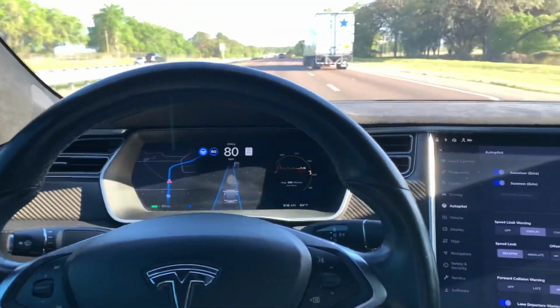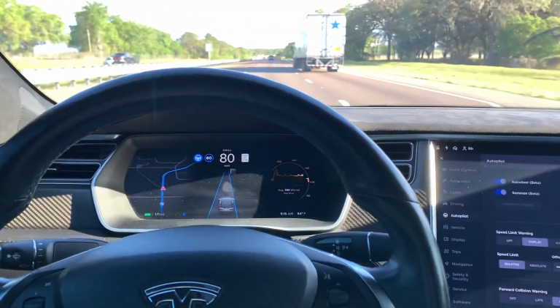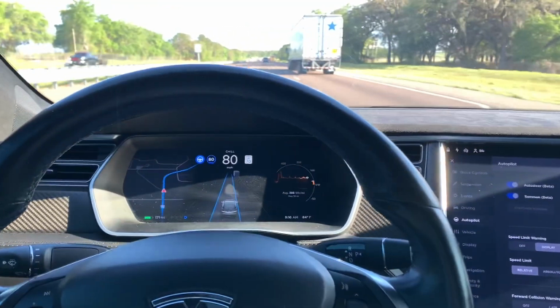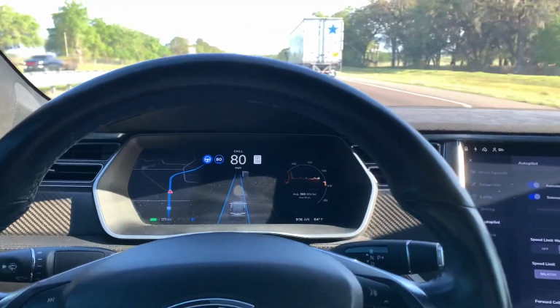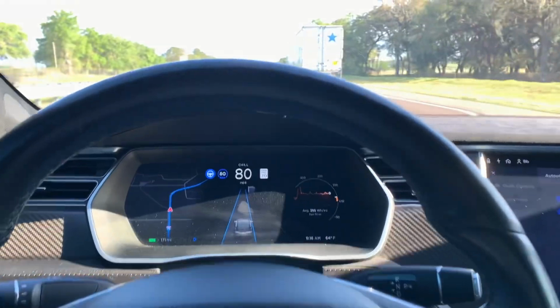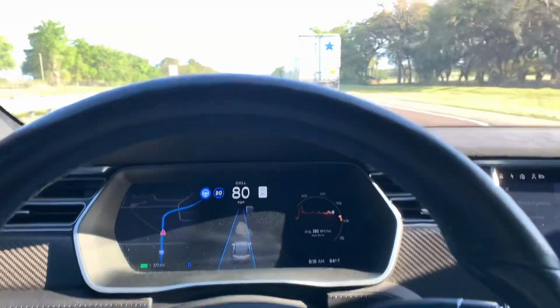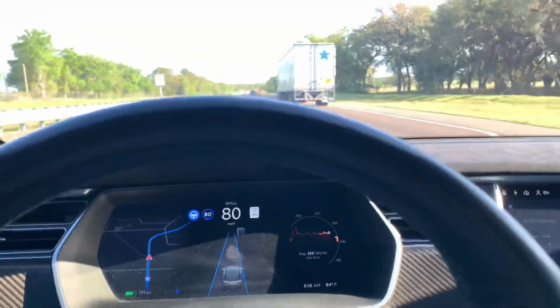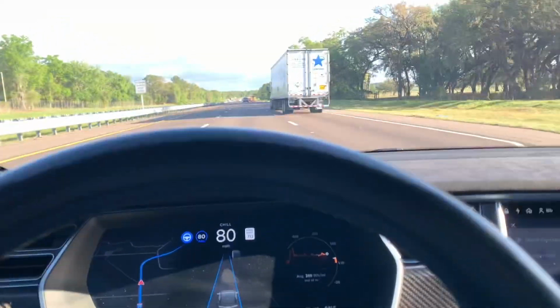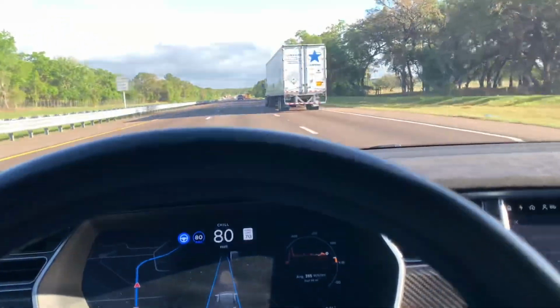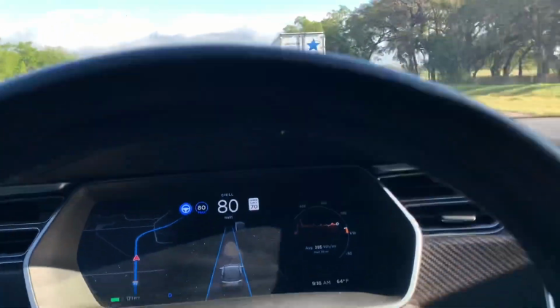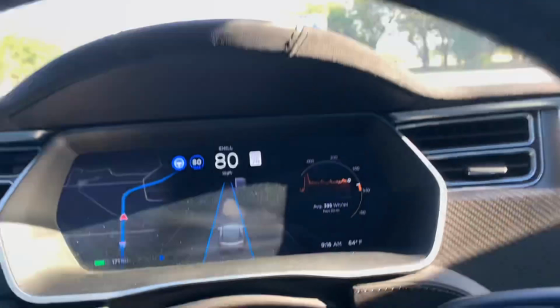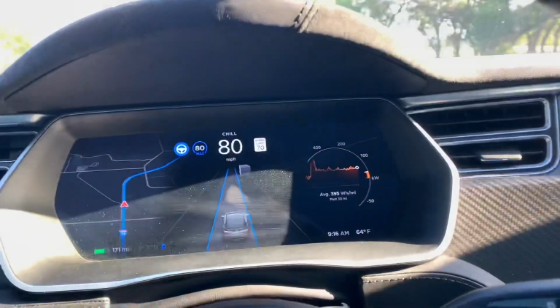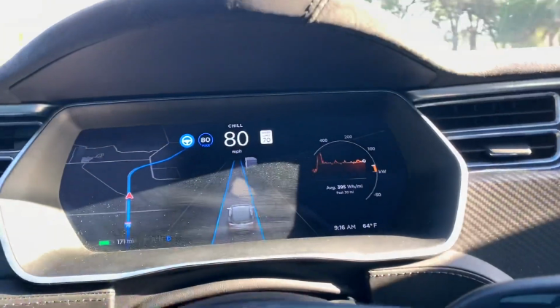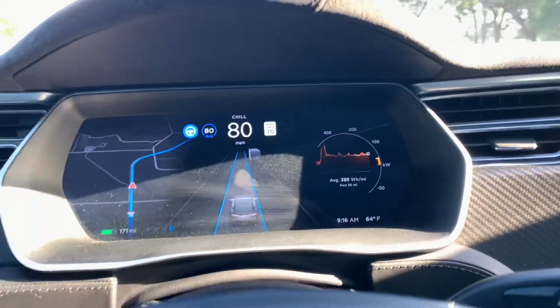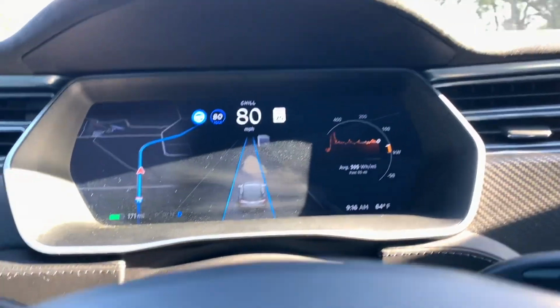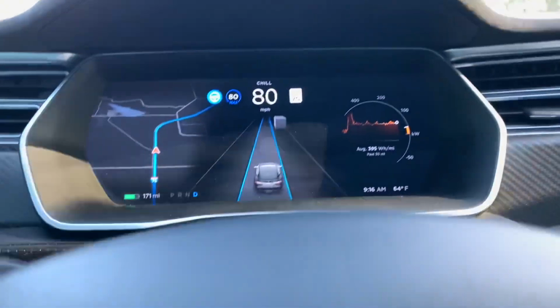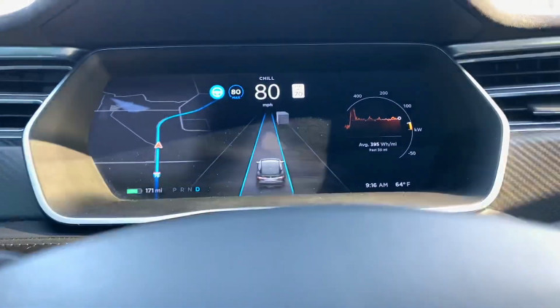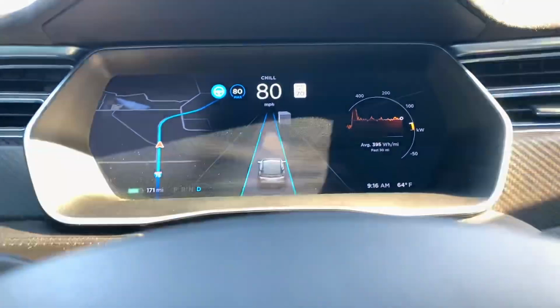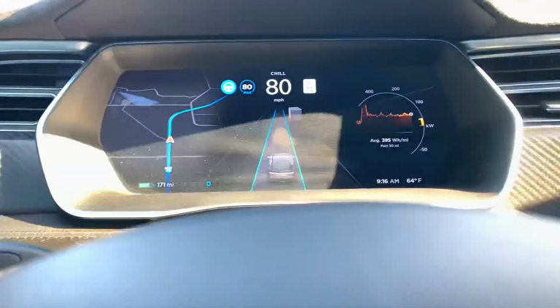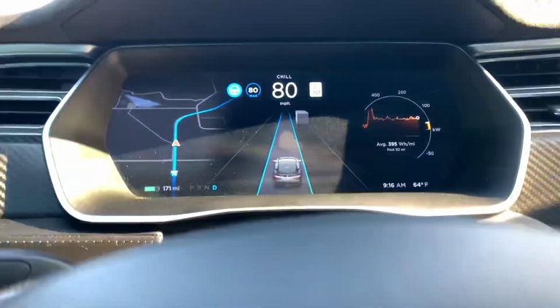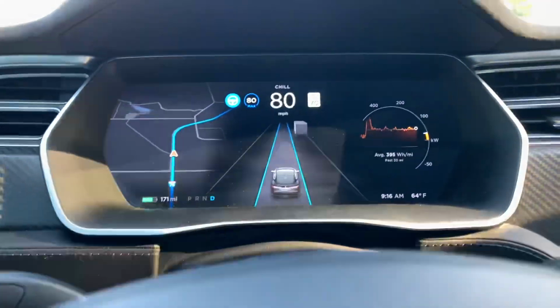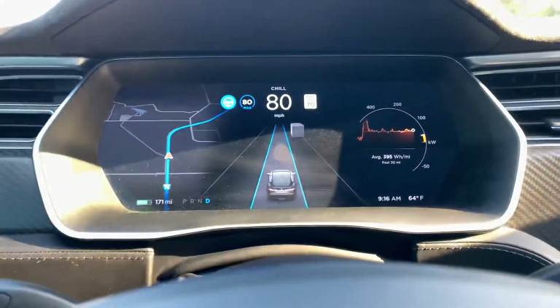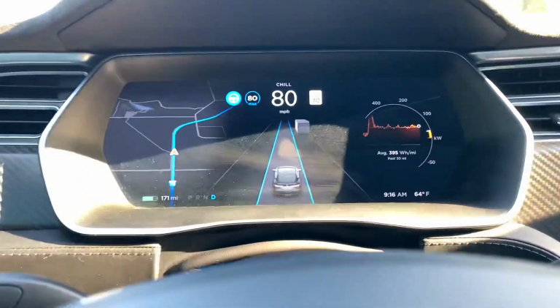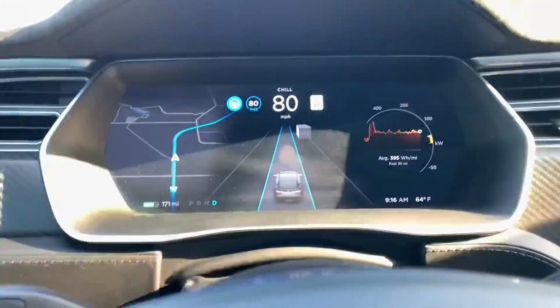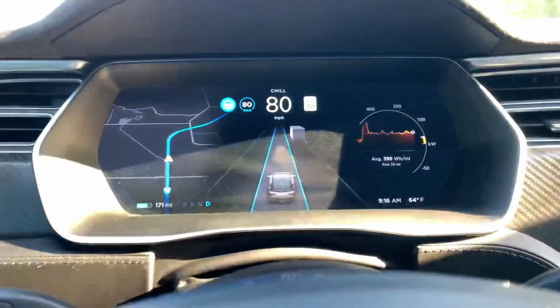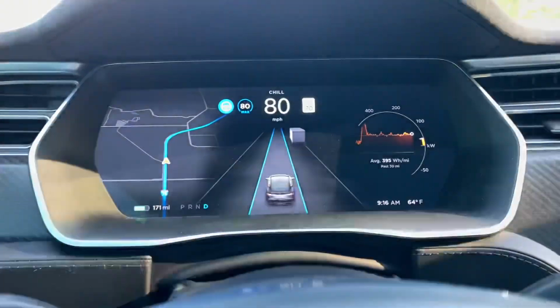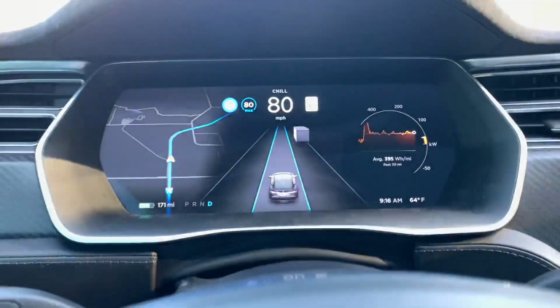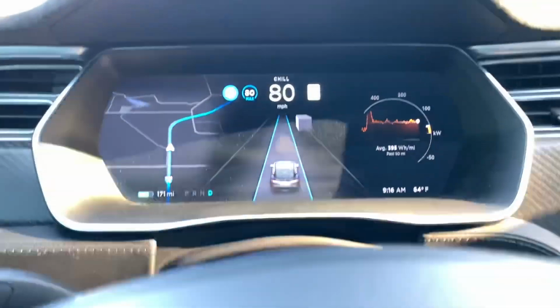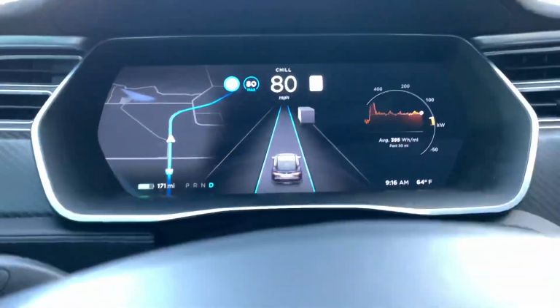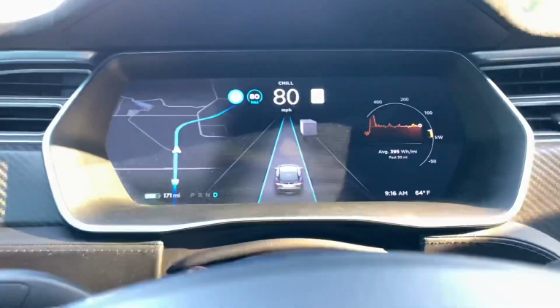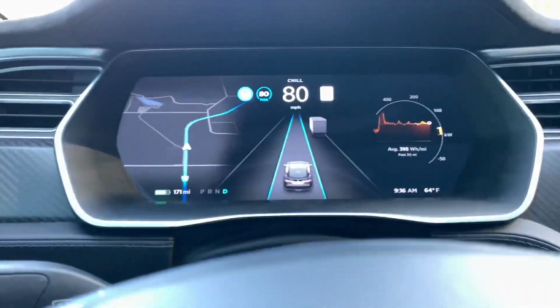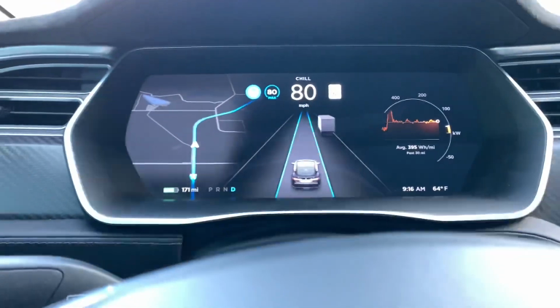Watch when the semi comes up — watch what the screen shows the semi on the display.